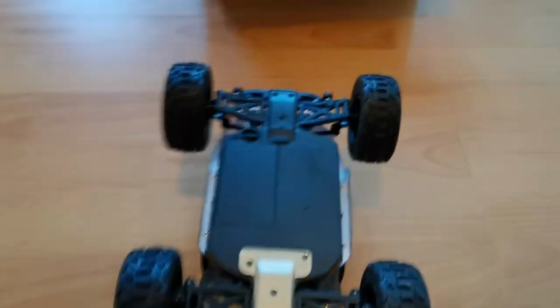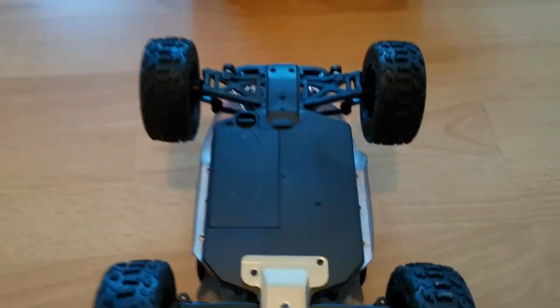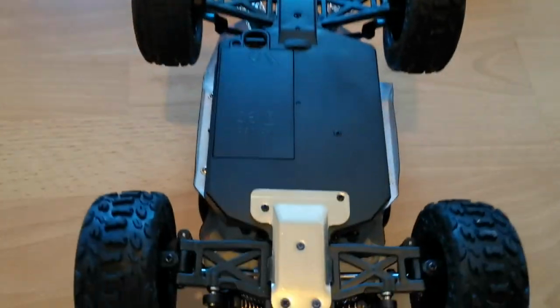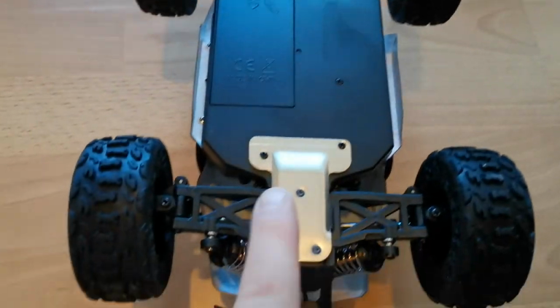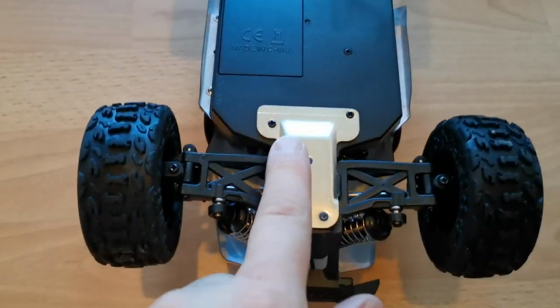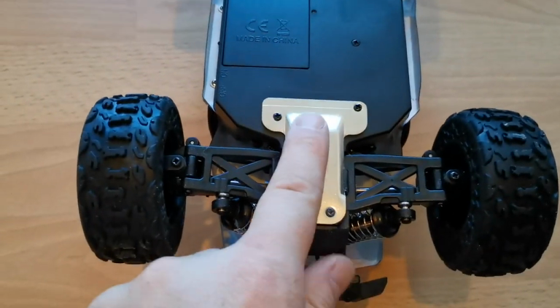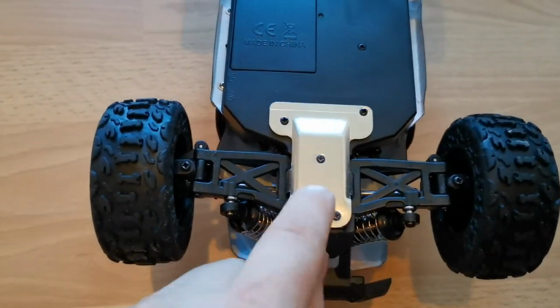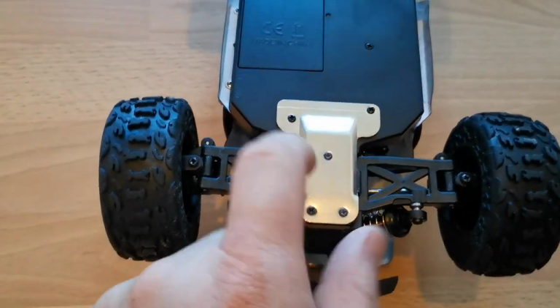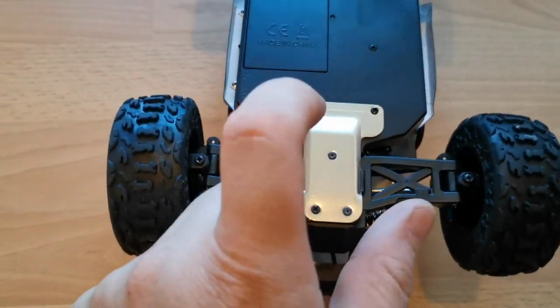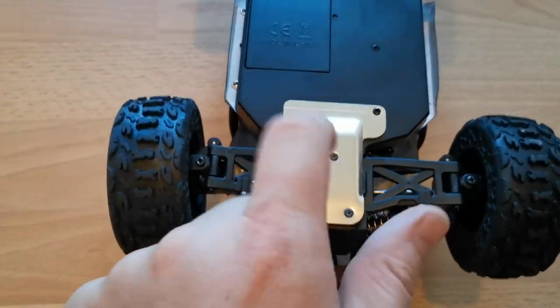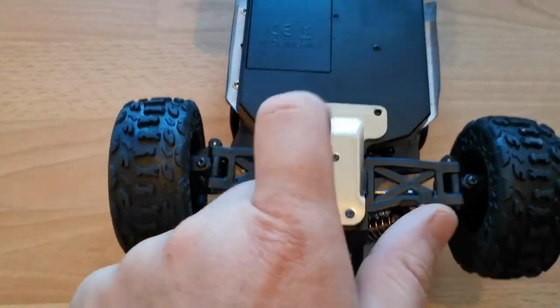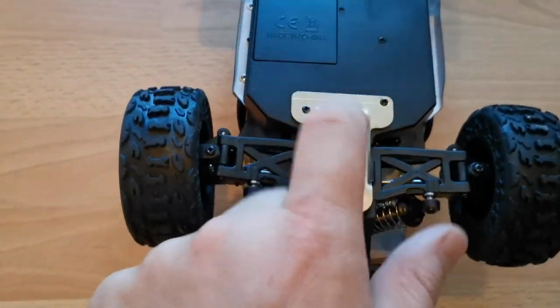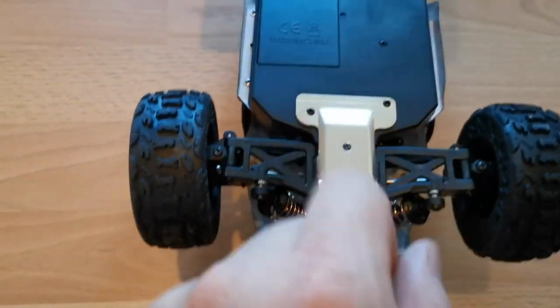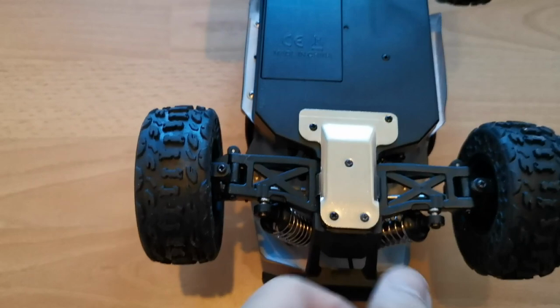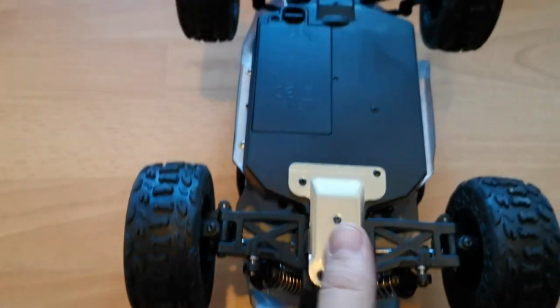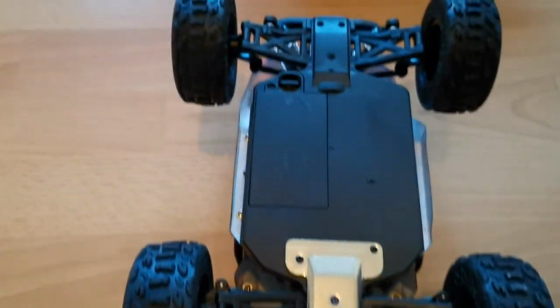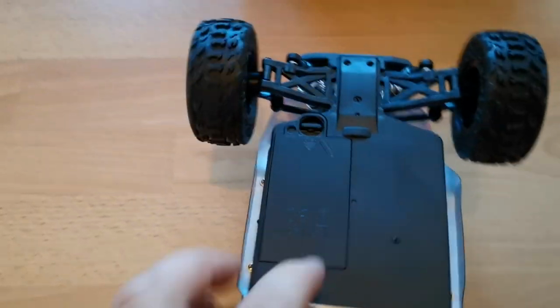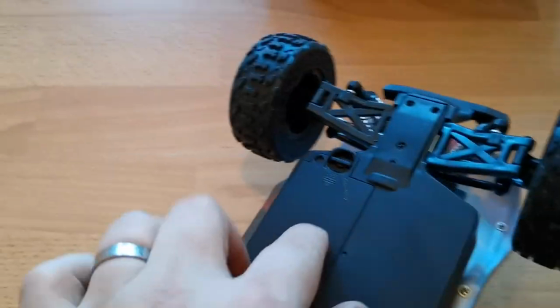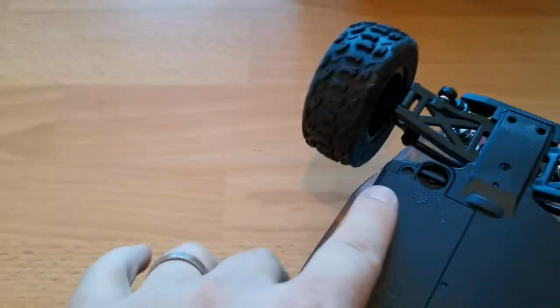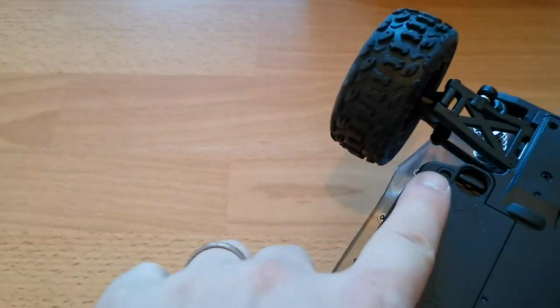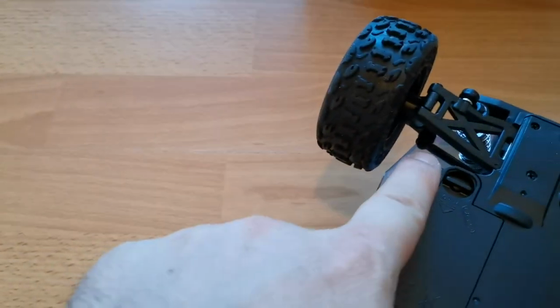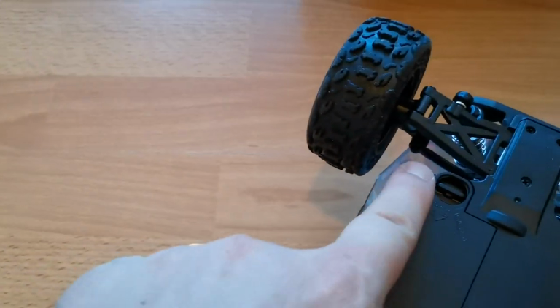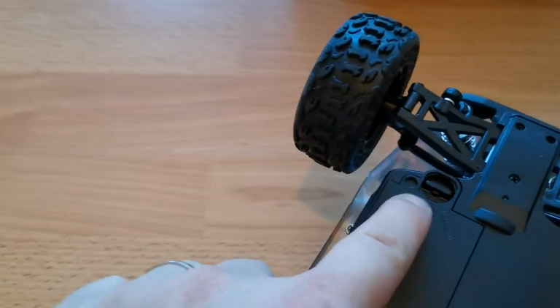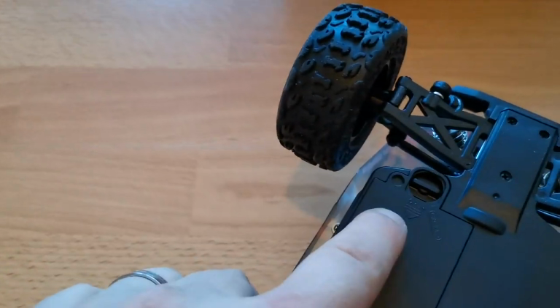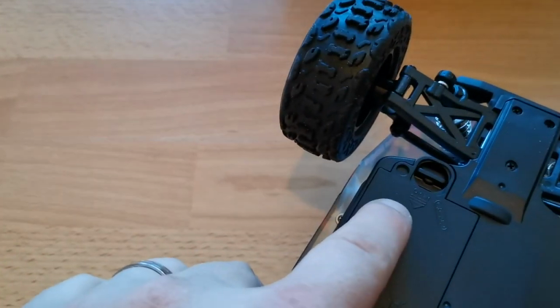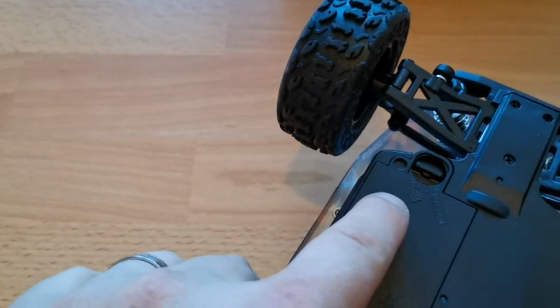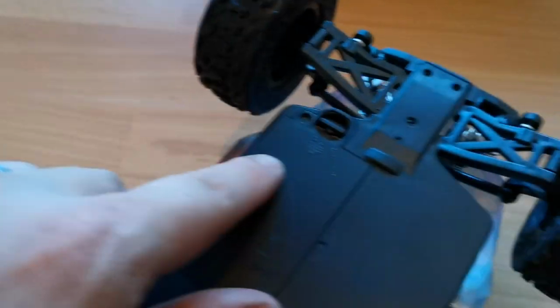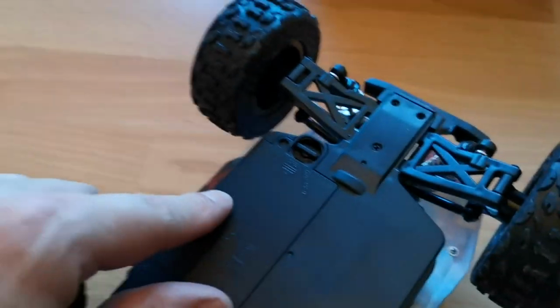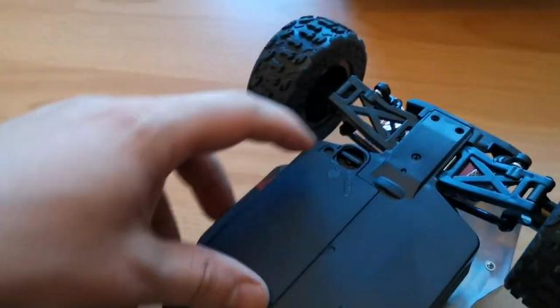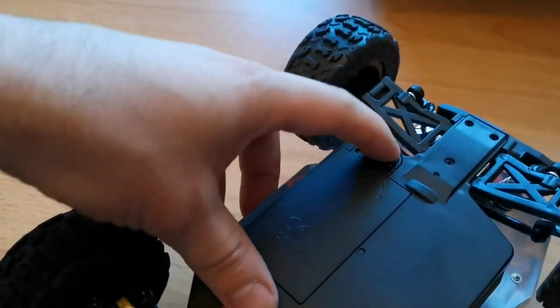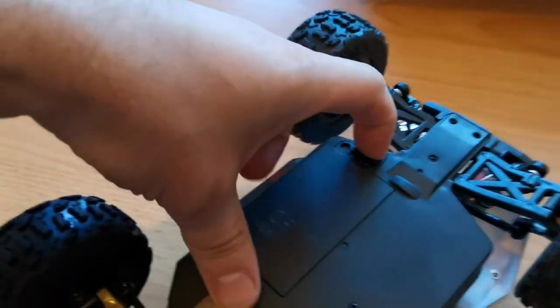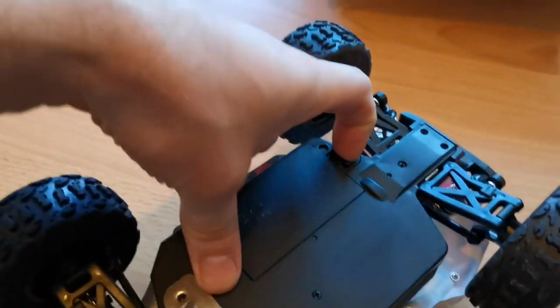This is metal. And they changed how you open the battery case — you used to have to unscrew it to open it.